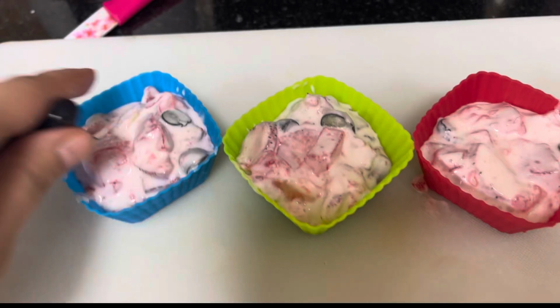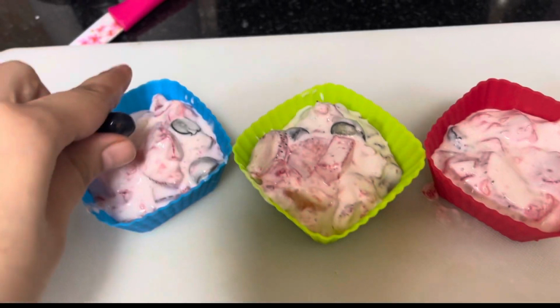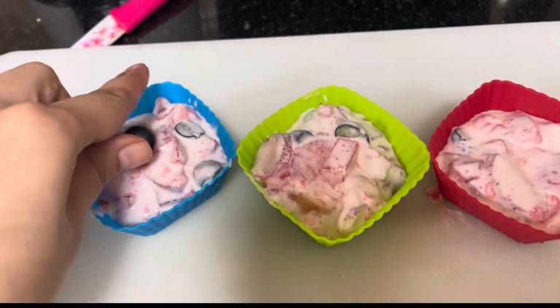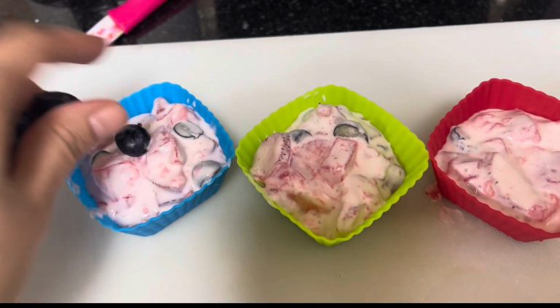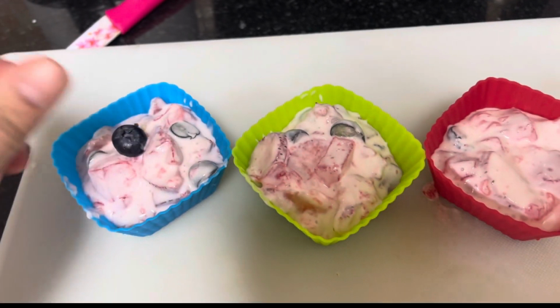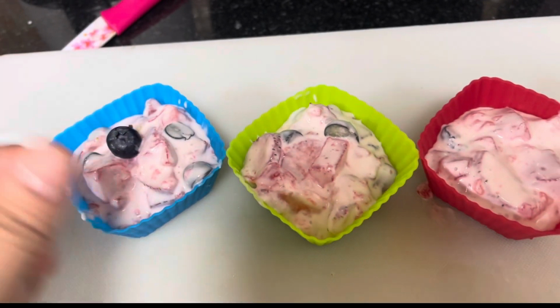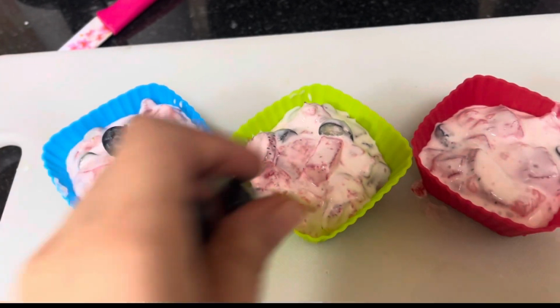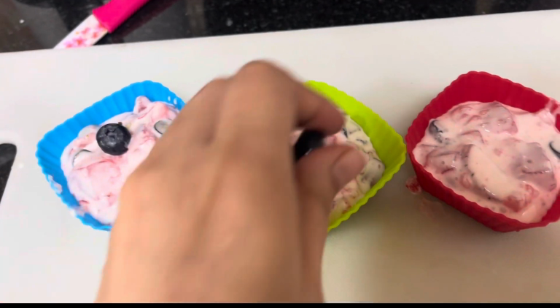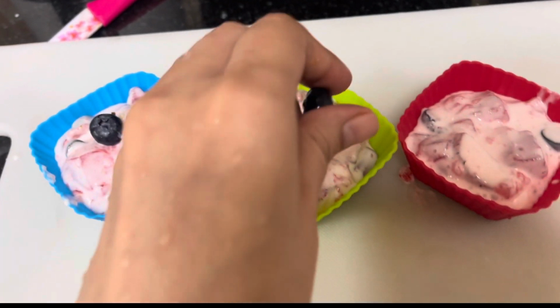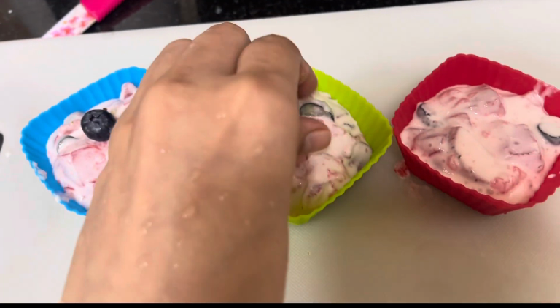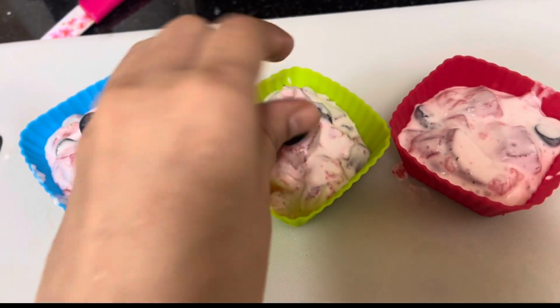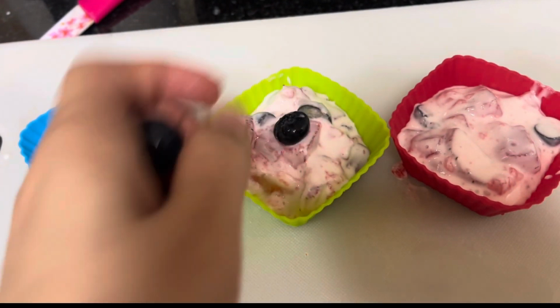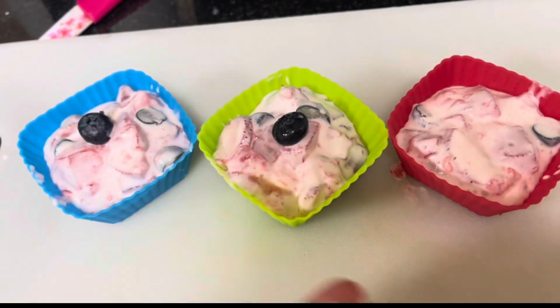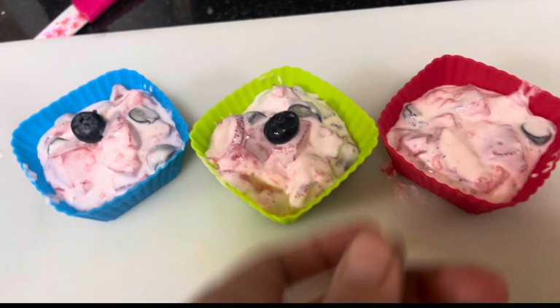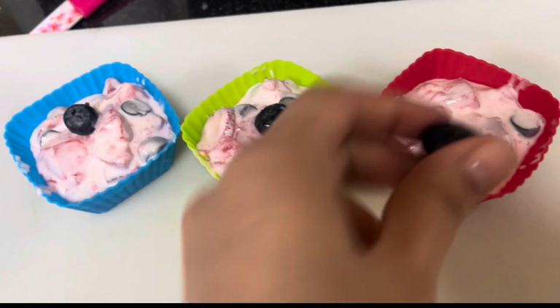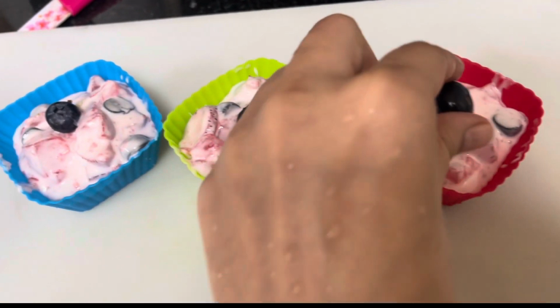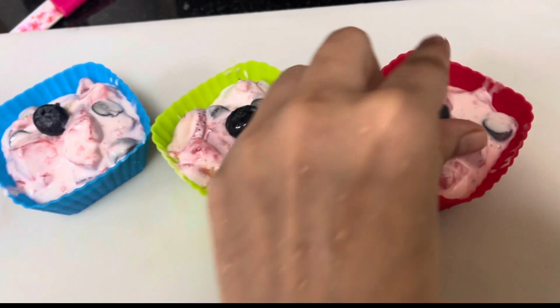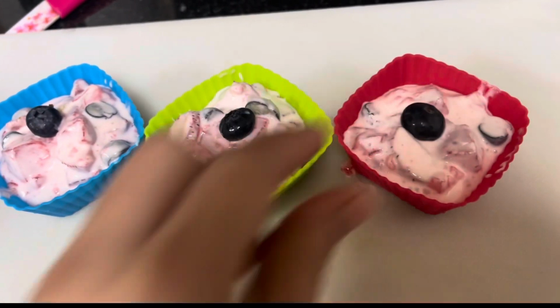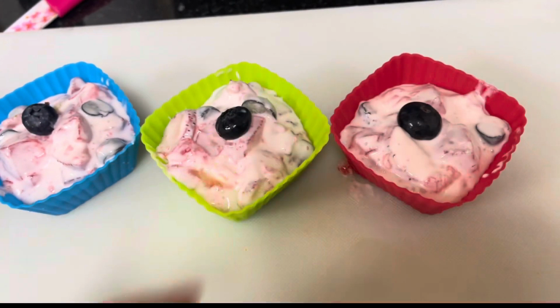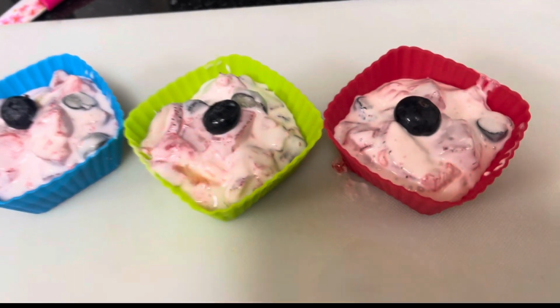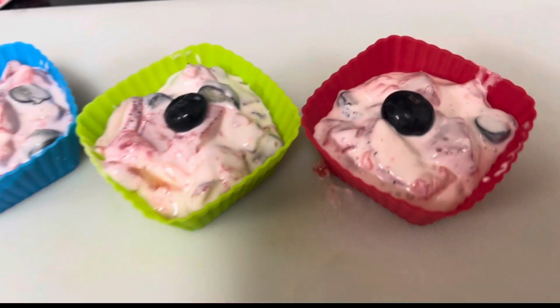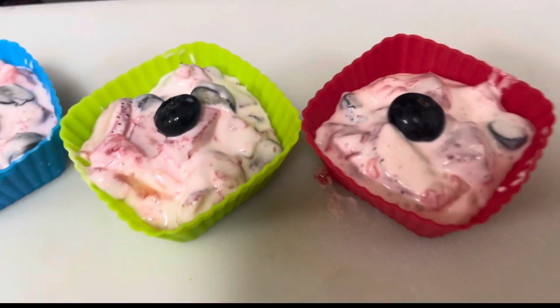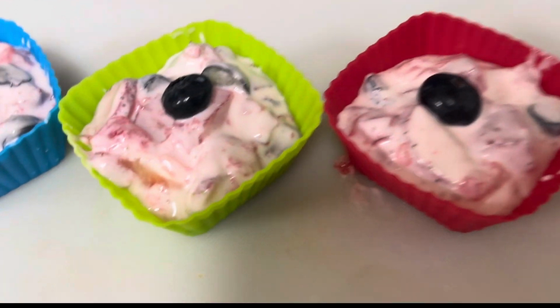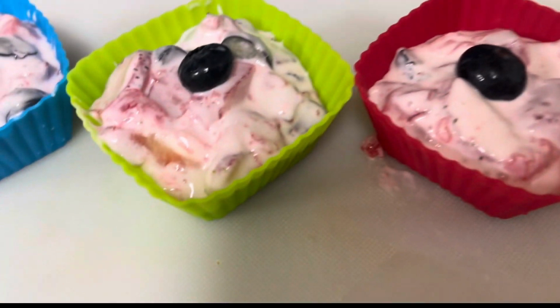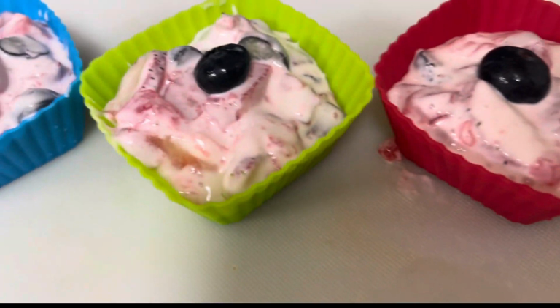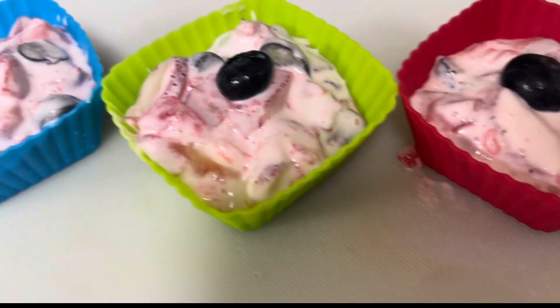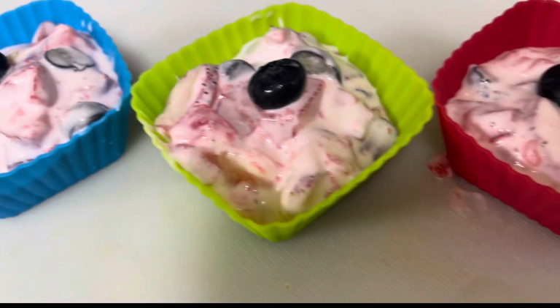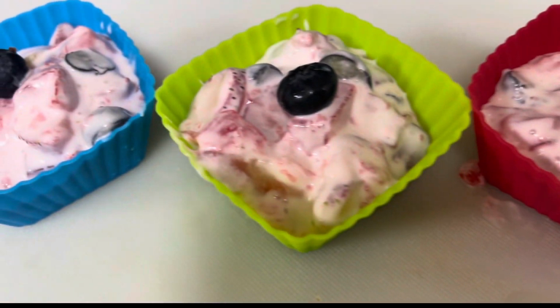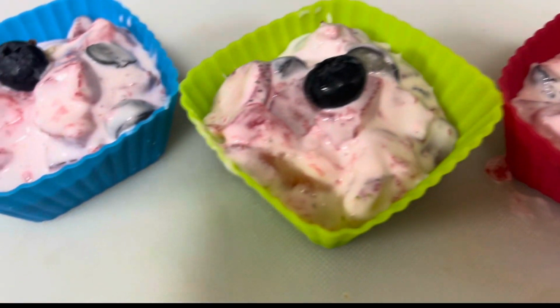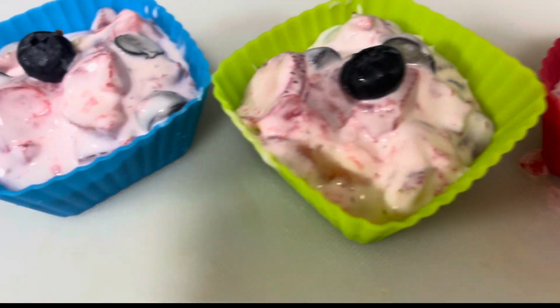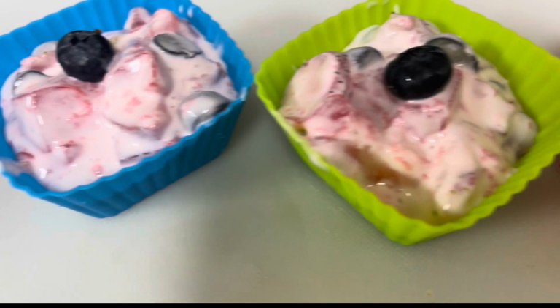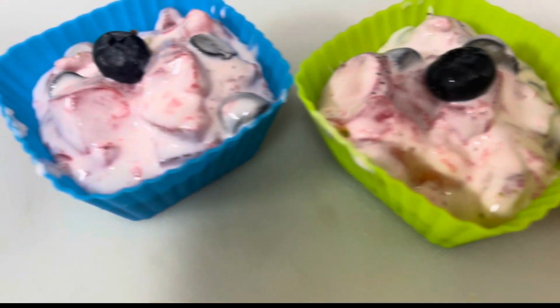Hi everyone! Today I'm making kids' favorite fruit cream delight for lunch box.